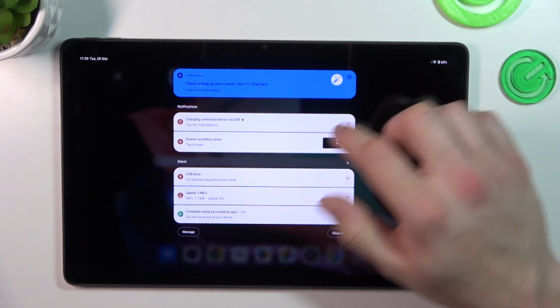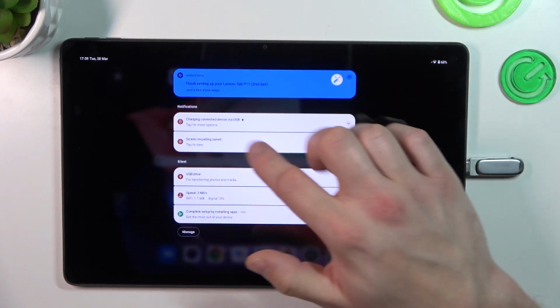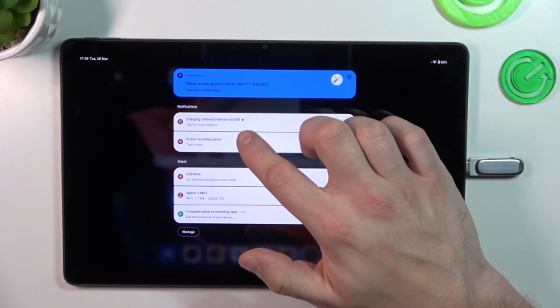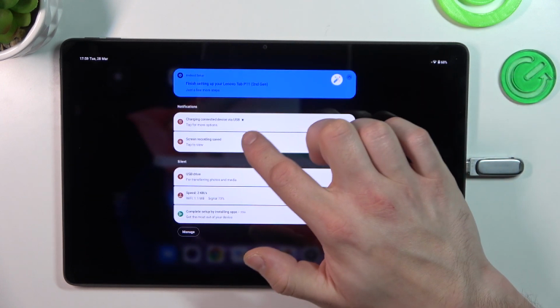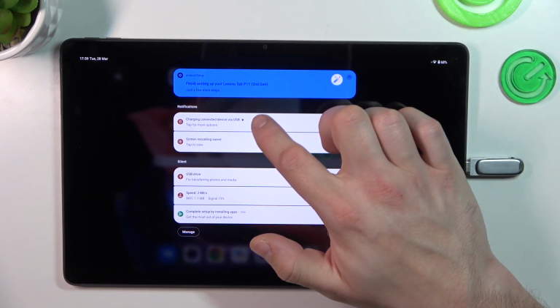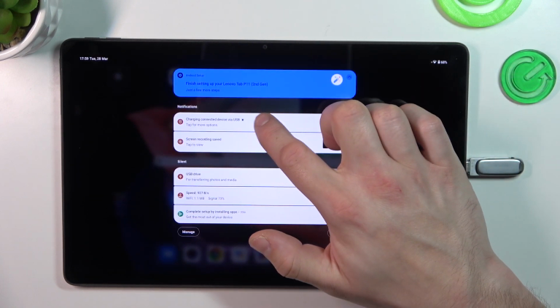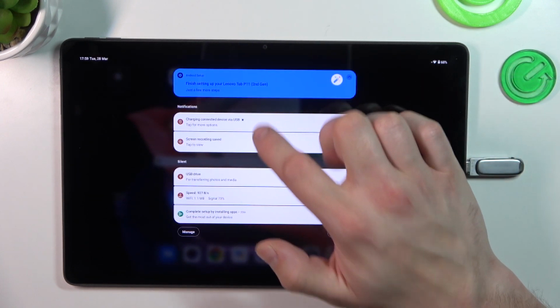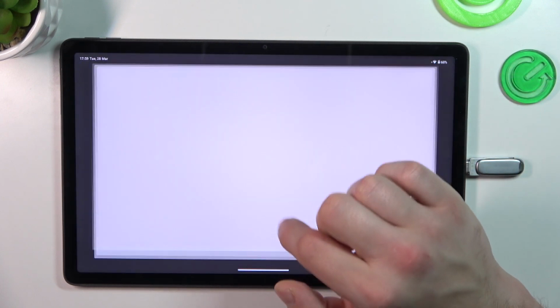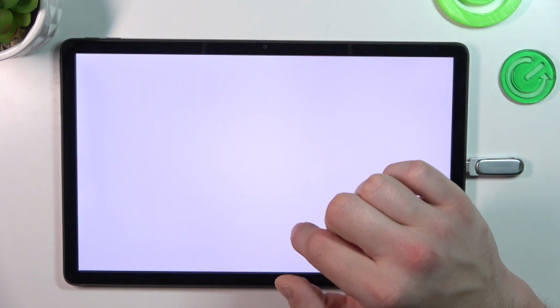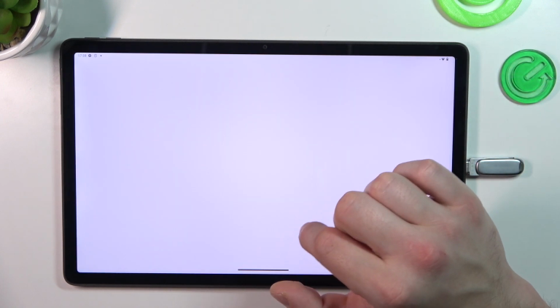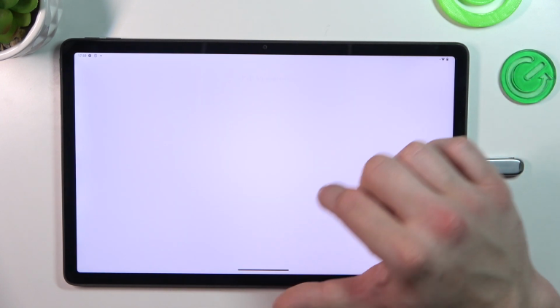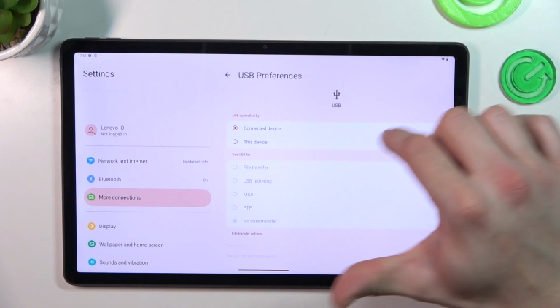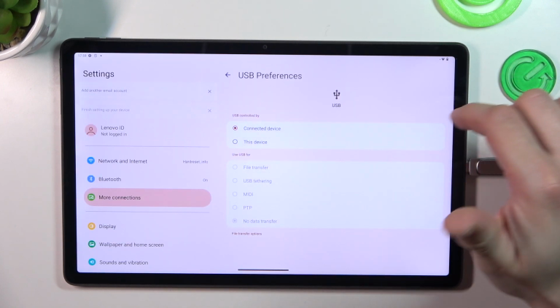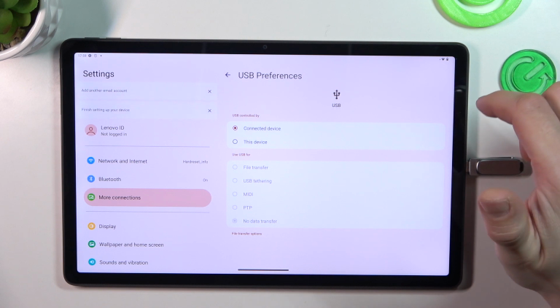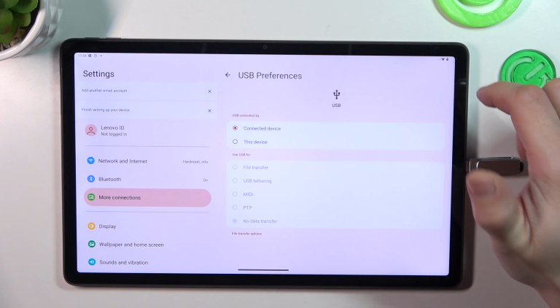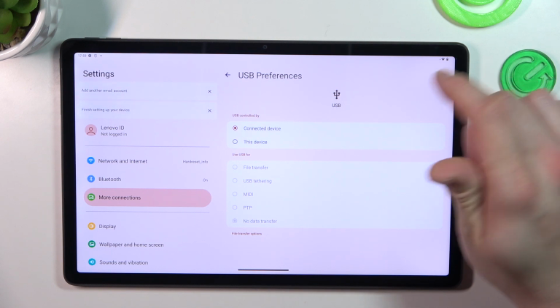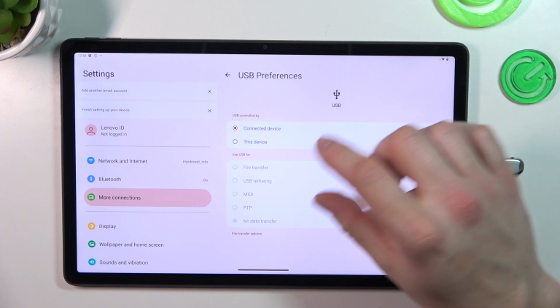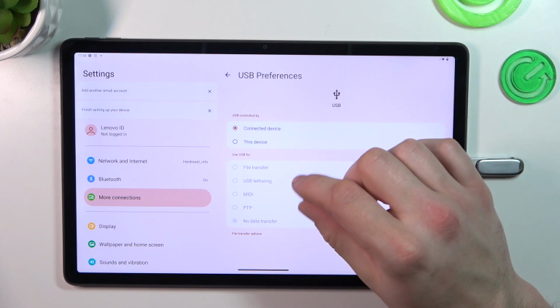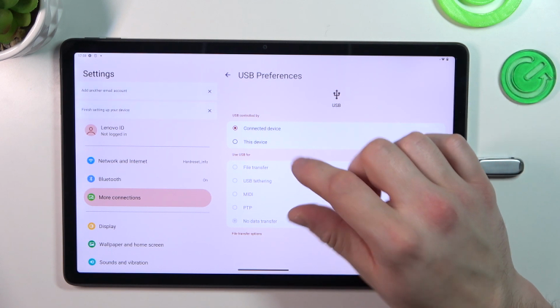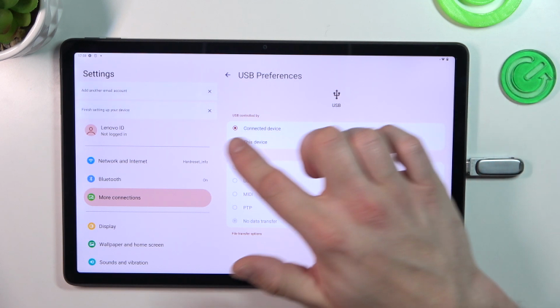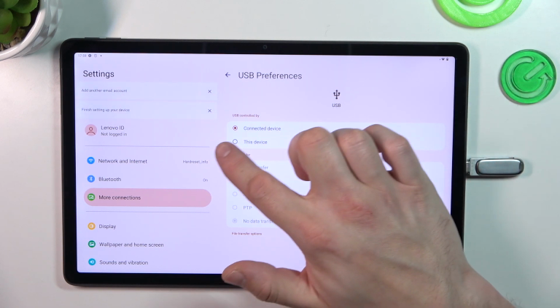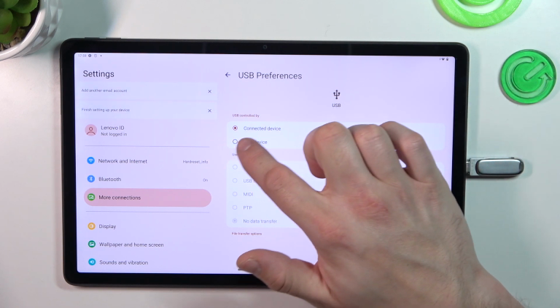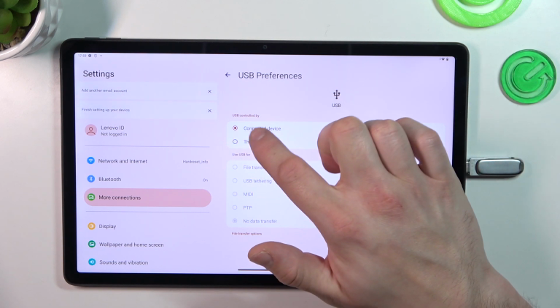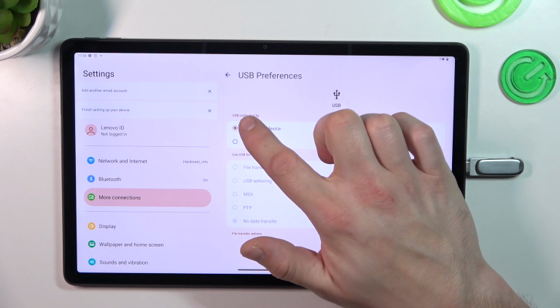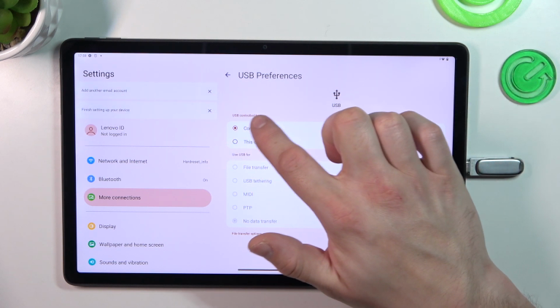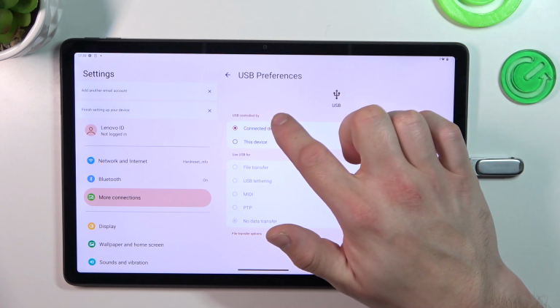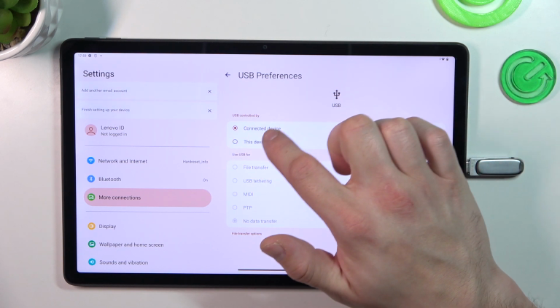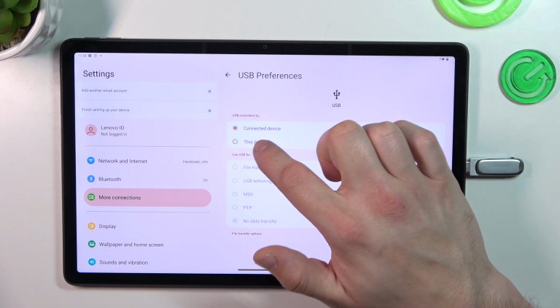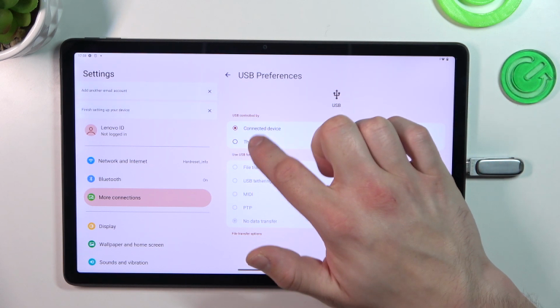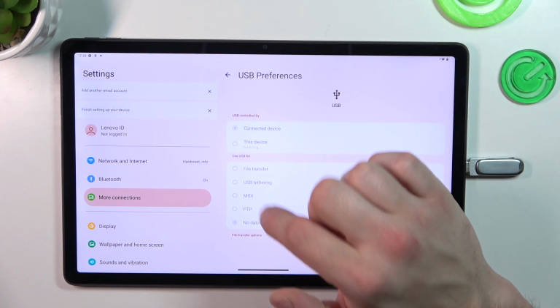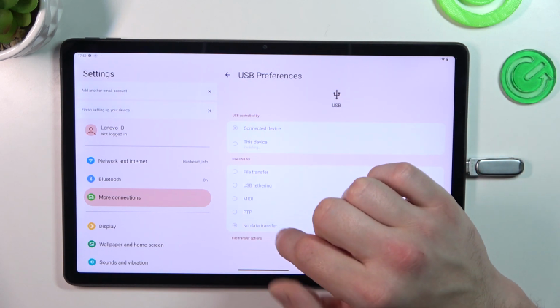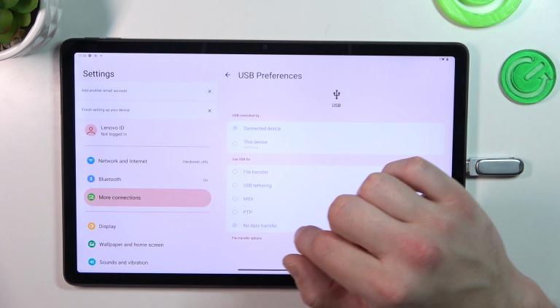Tap for more options, and select USB controlled by this device.